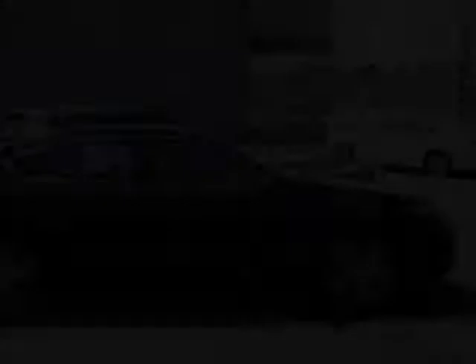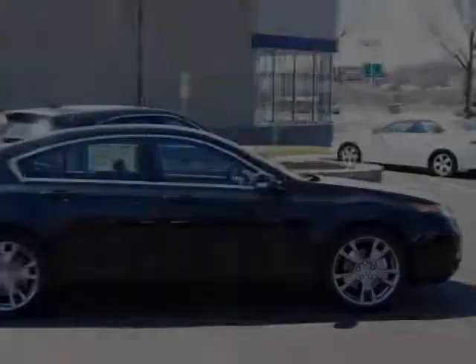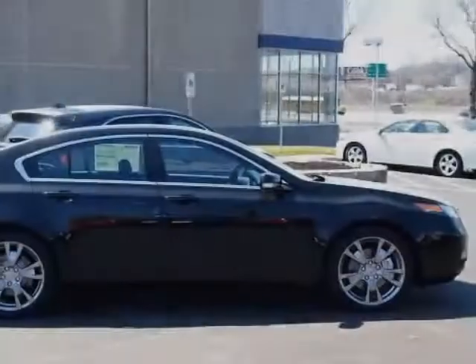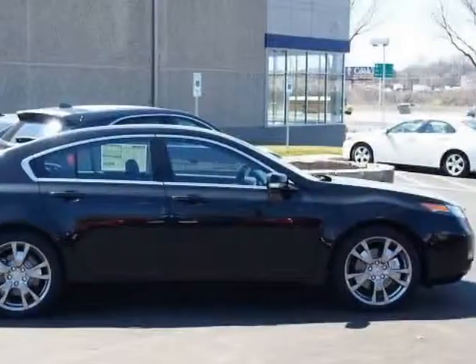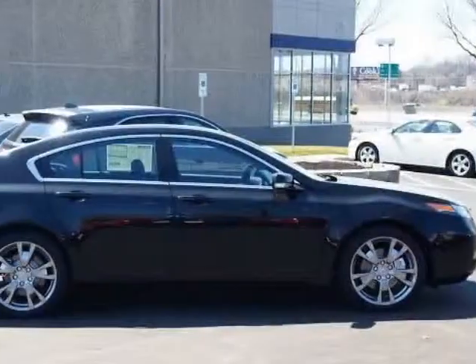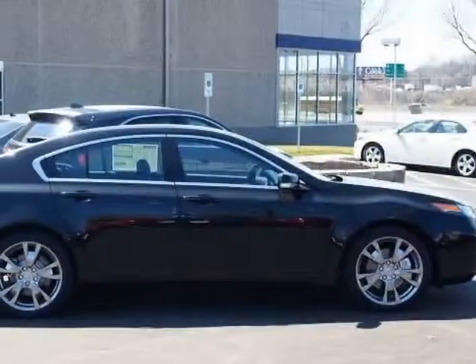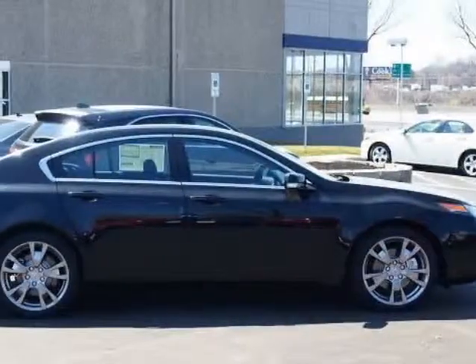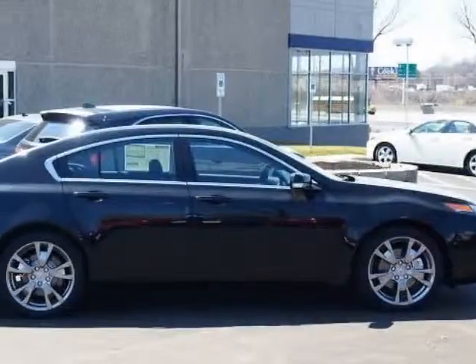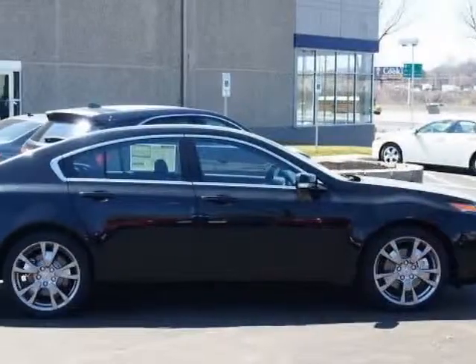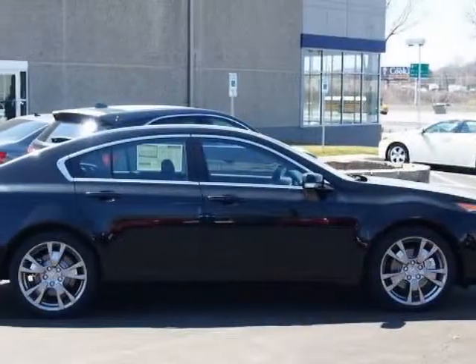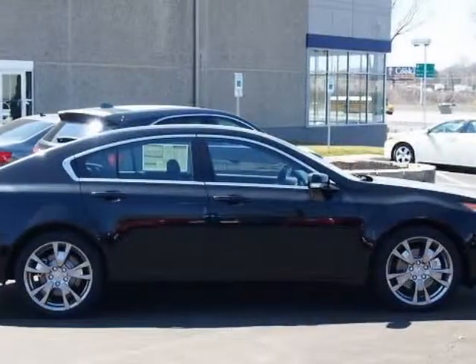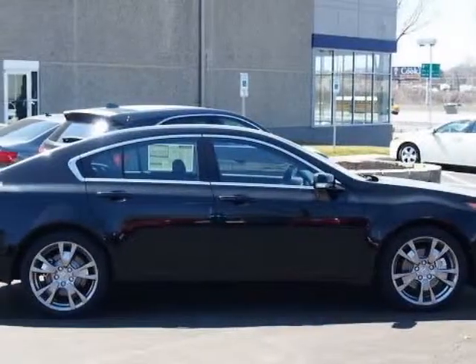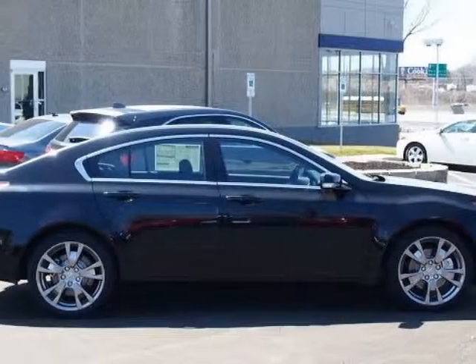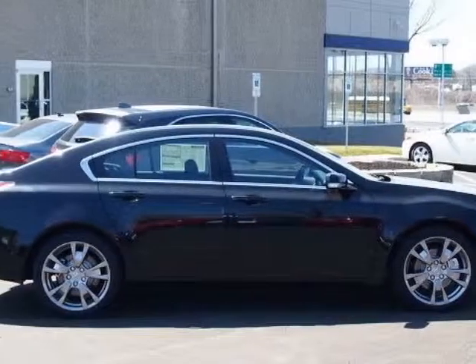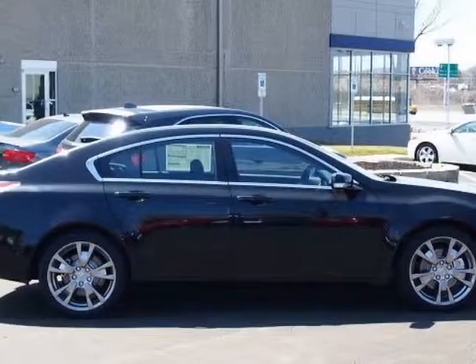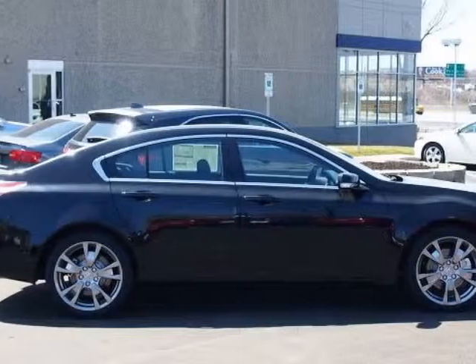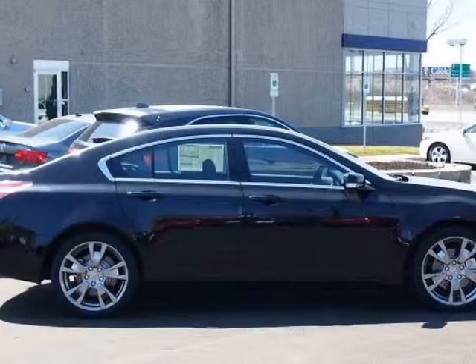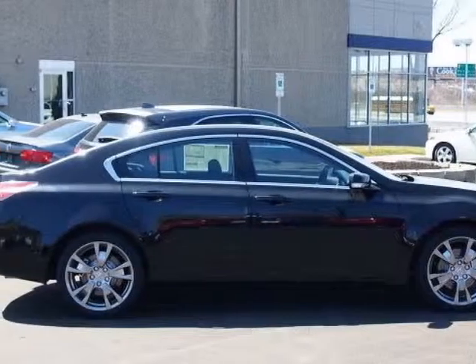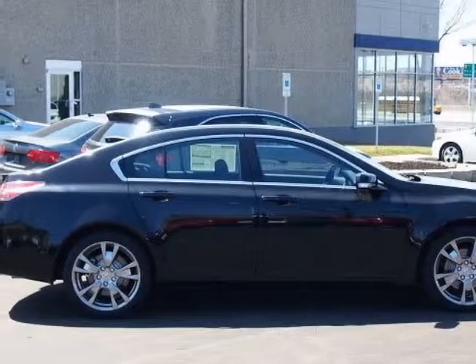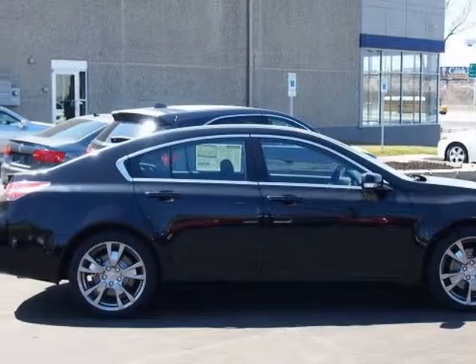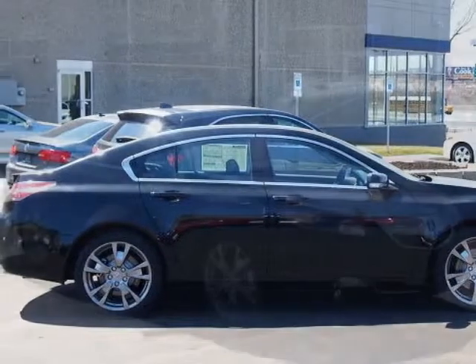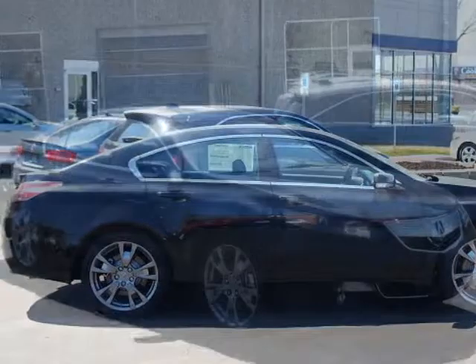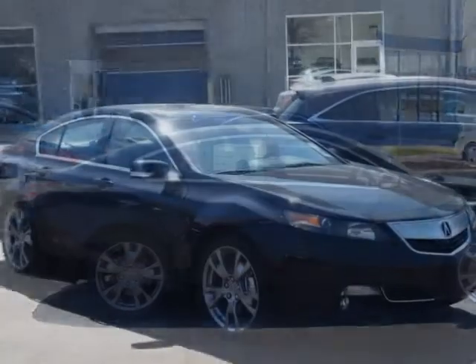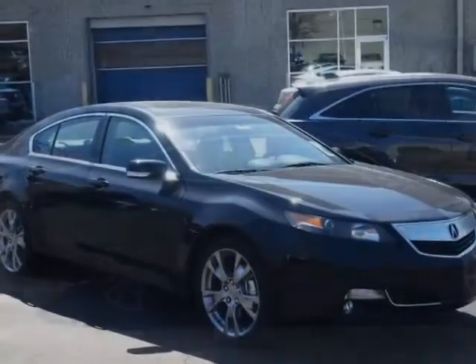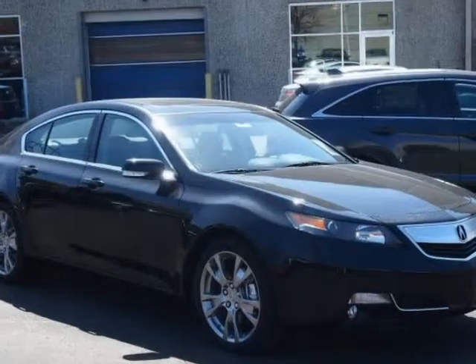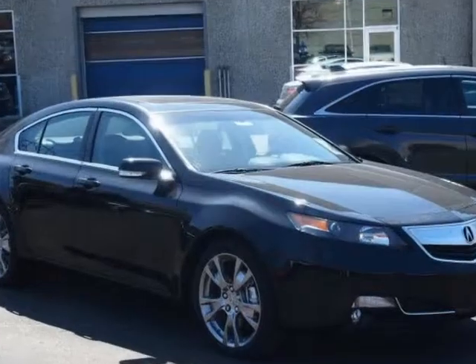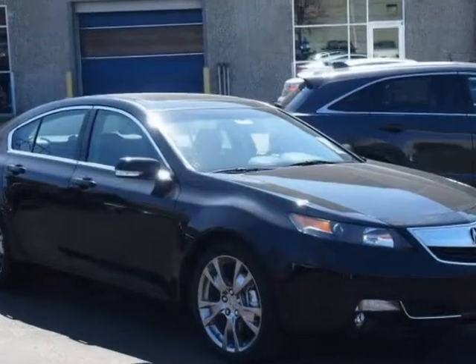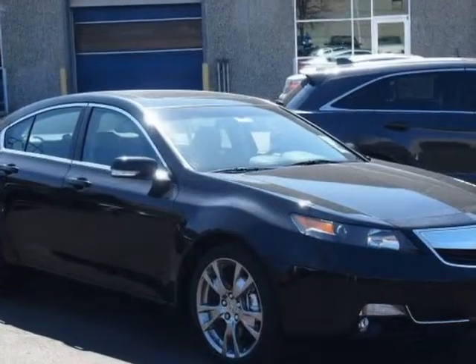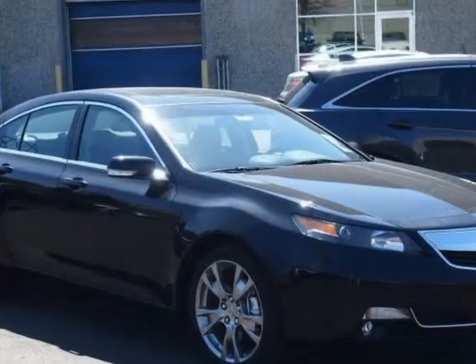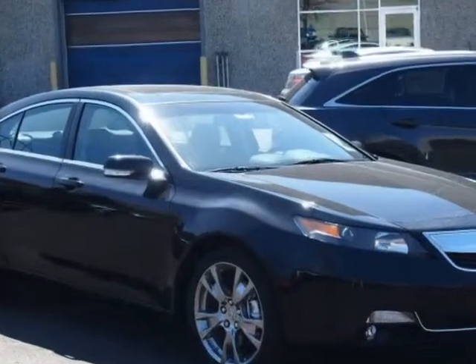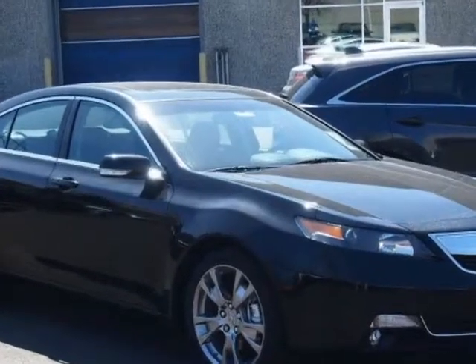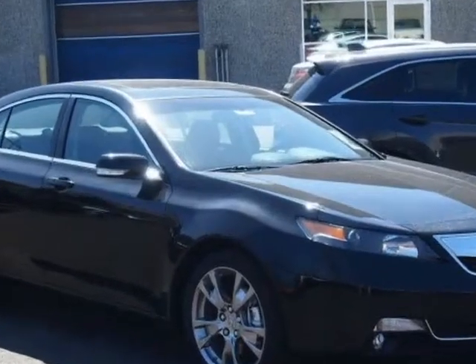Look at this new 2013 Acura TL. For your protection, this vehicle has a full factory warranty.